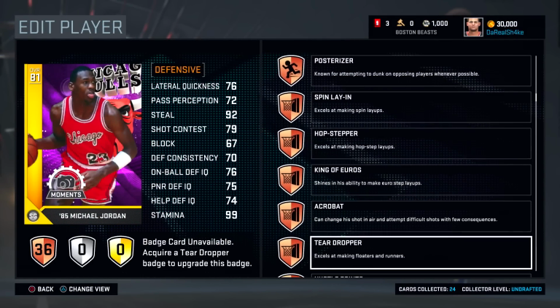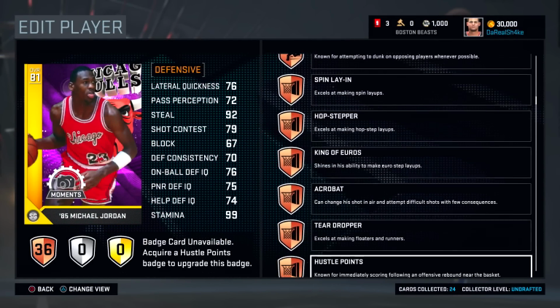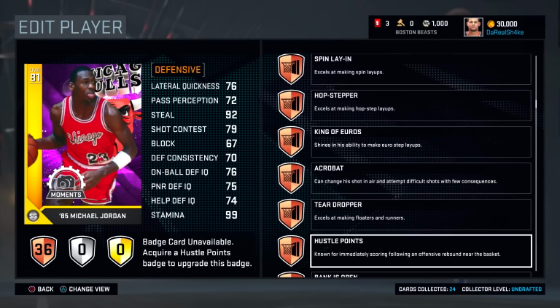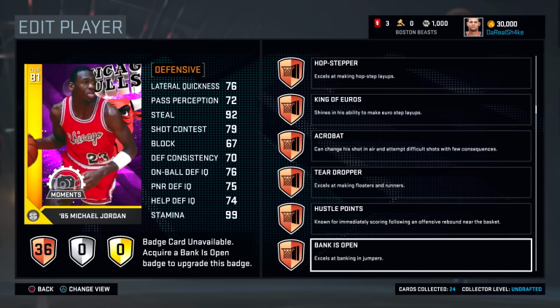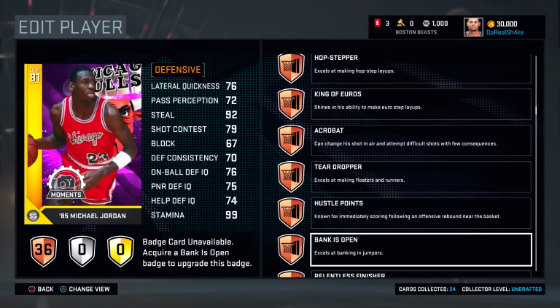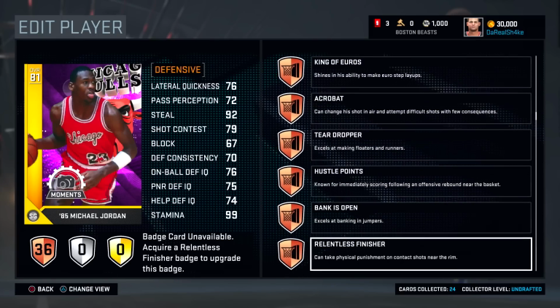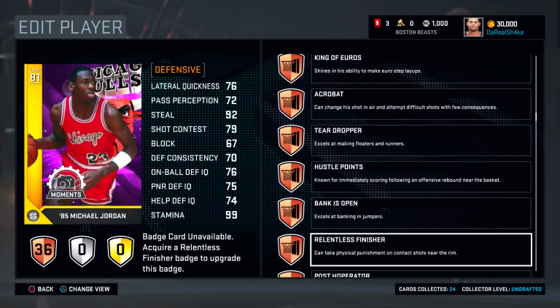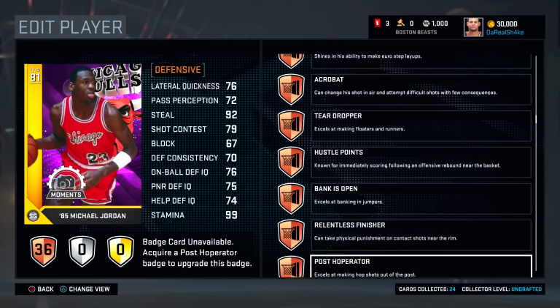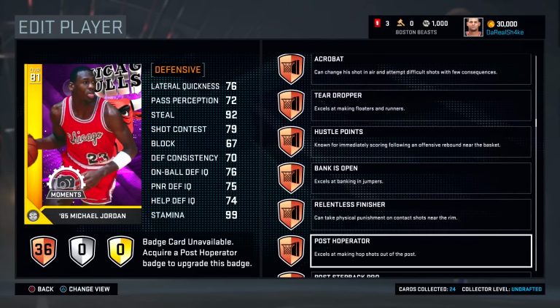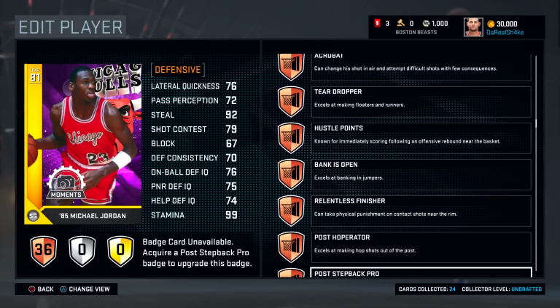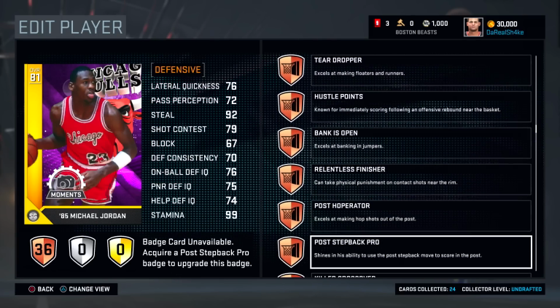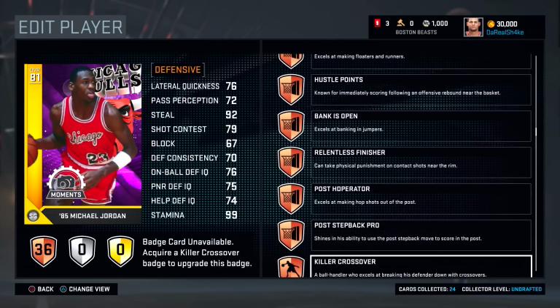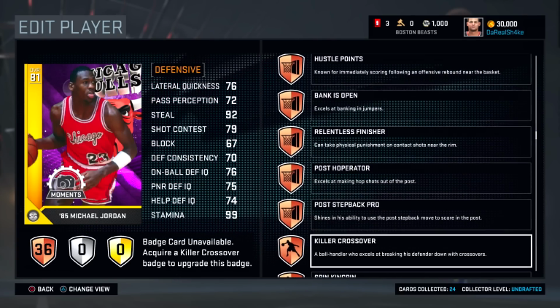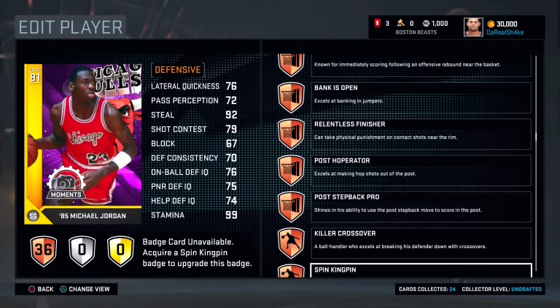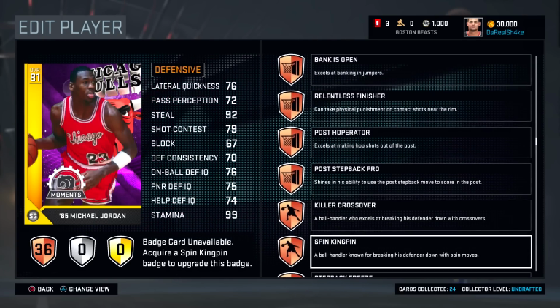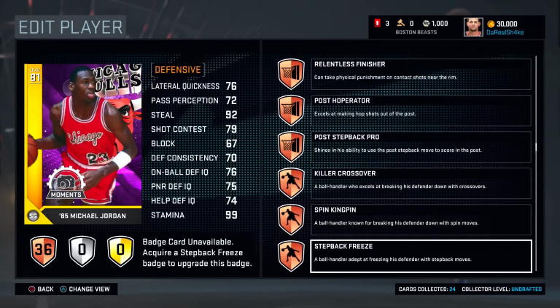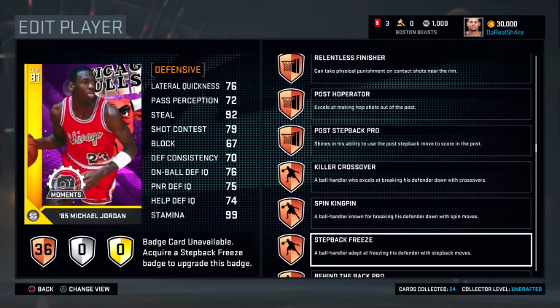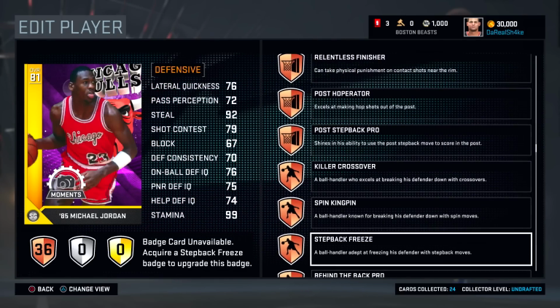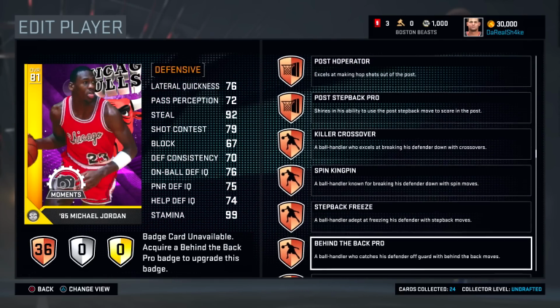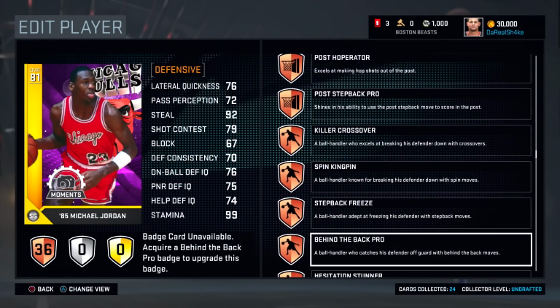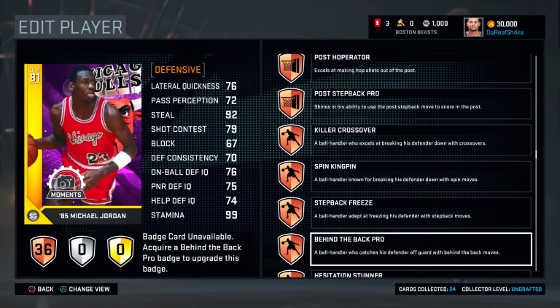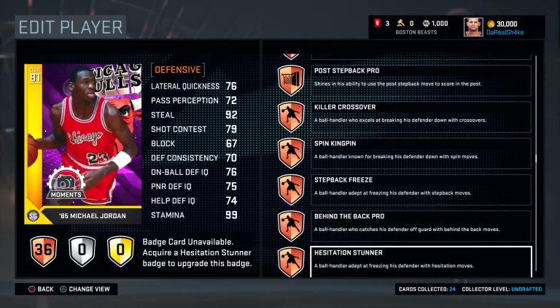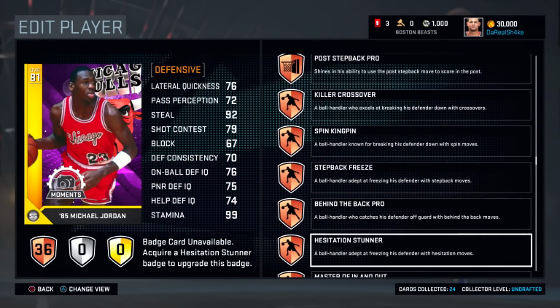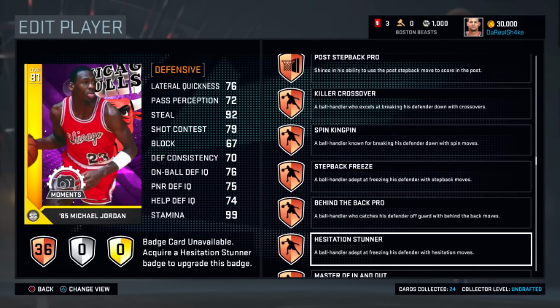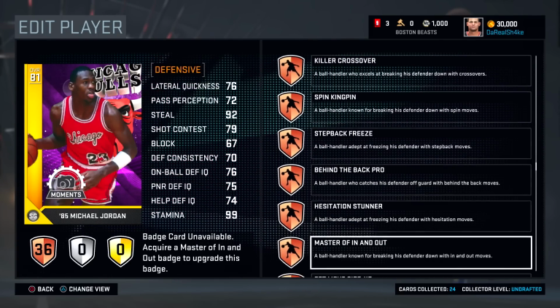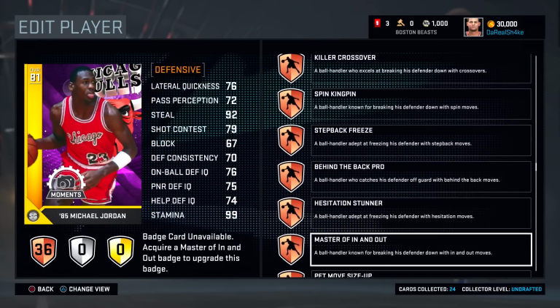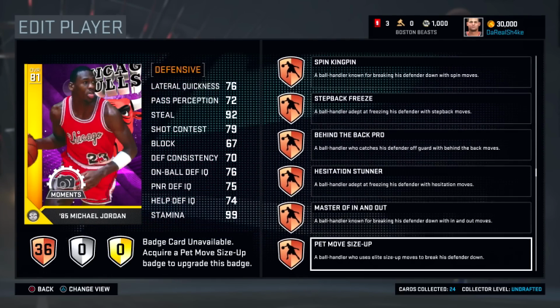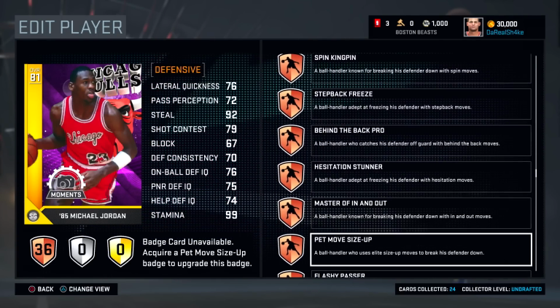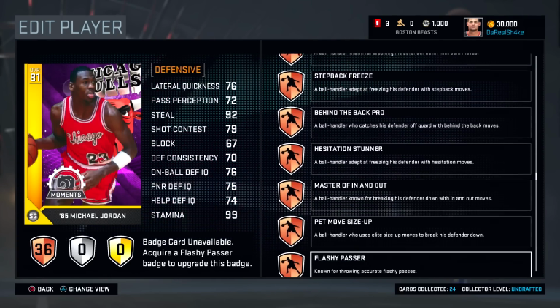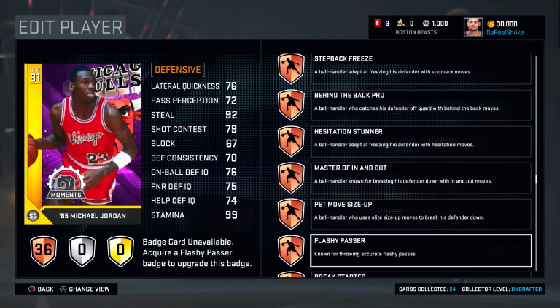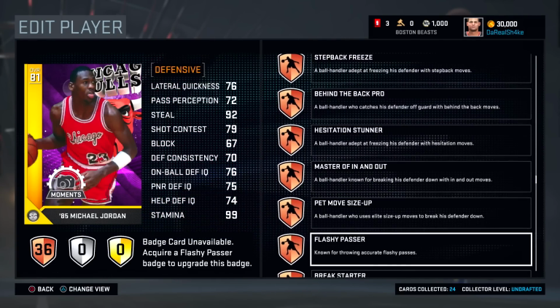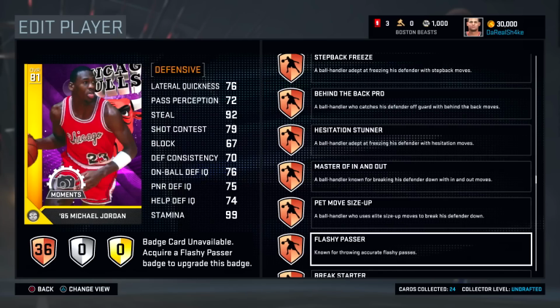The contact dunk is 75, so not too bad. He's got a lot of badges — 36 is a ton. I bet if you upgrade these badges it's probably a lot better.